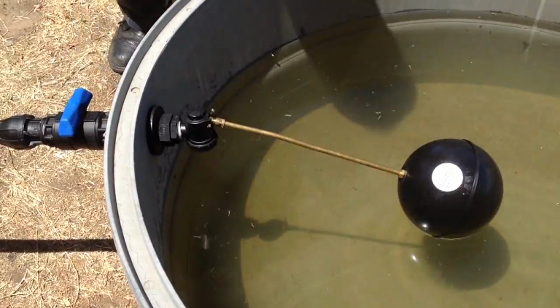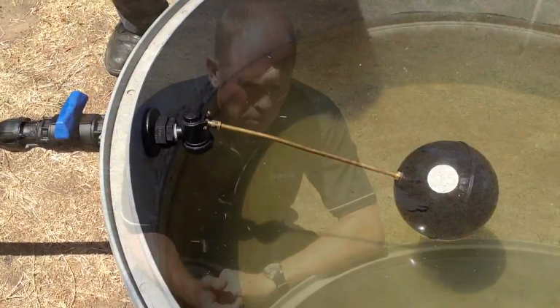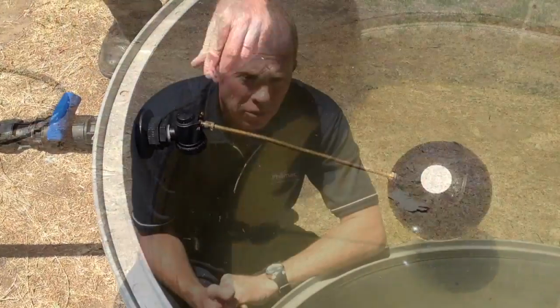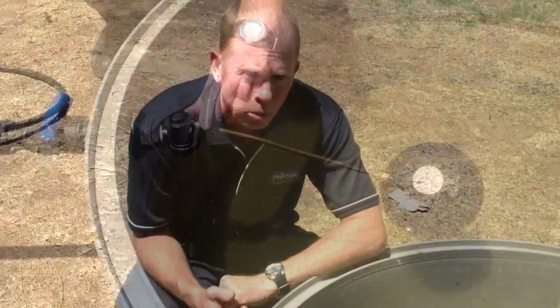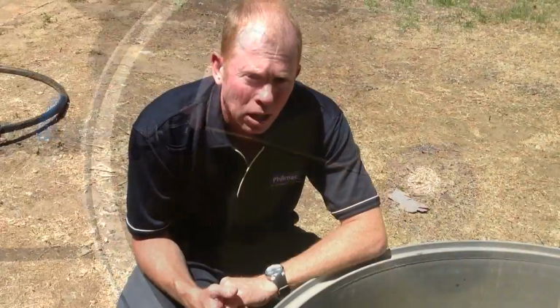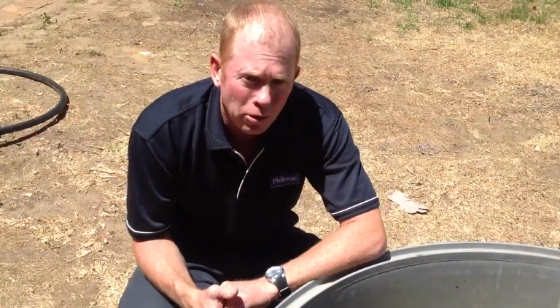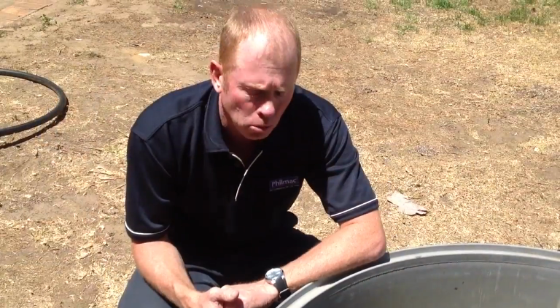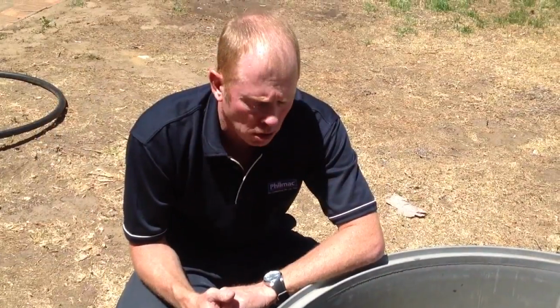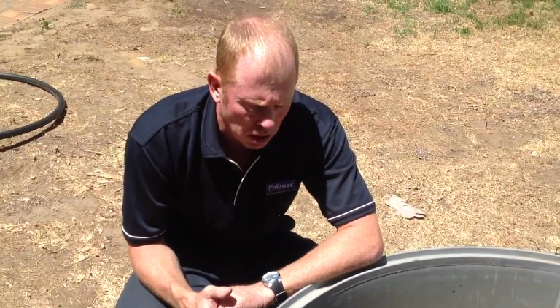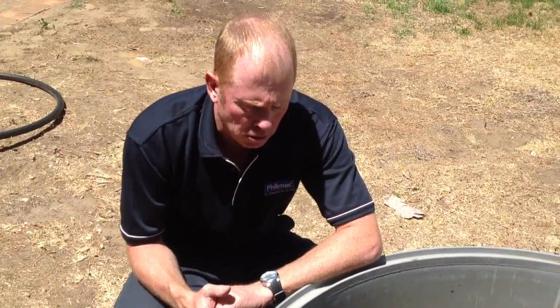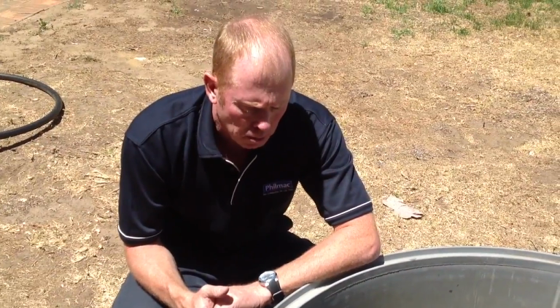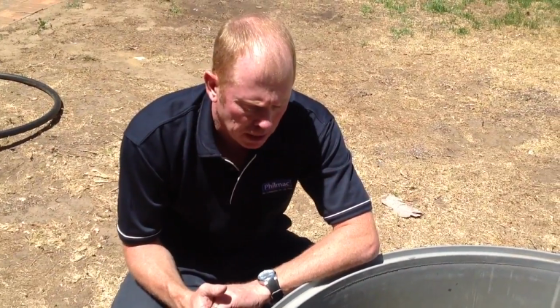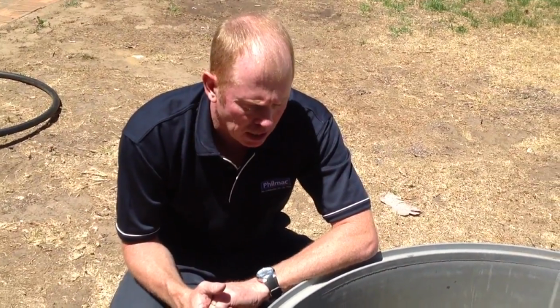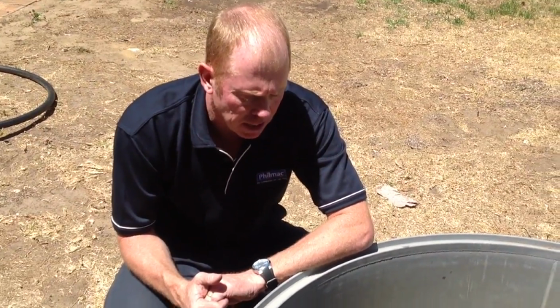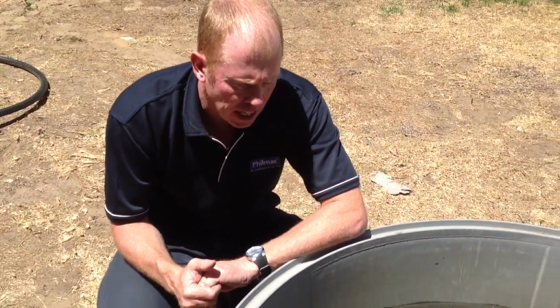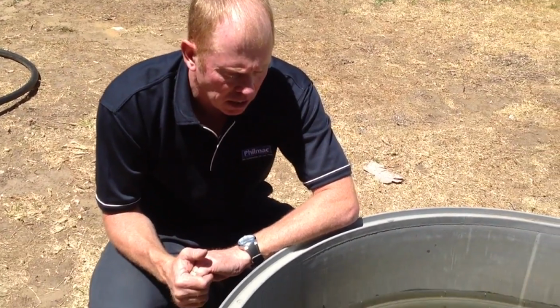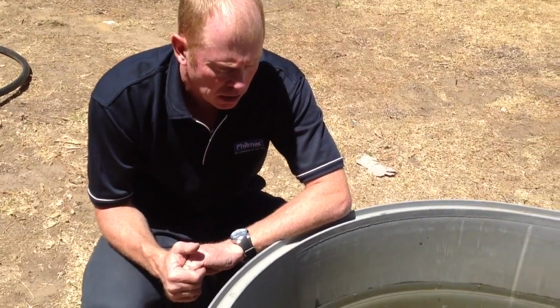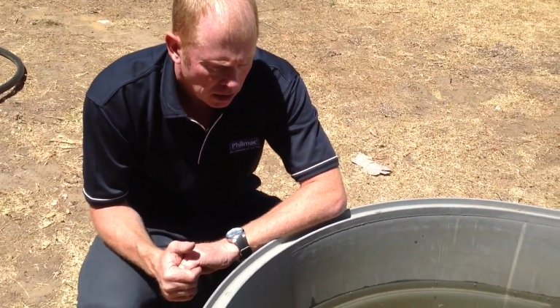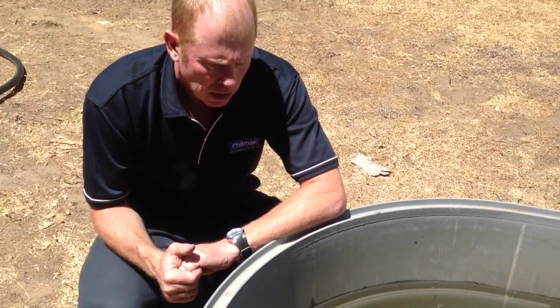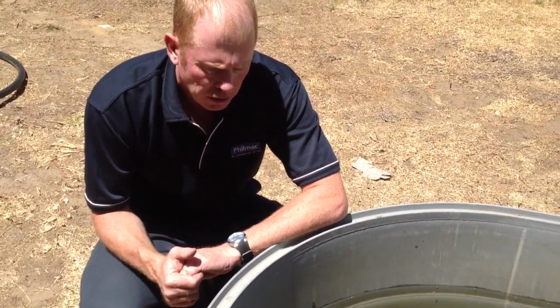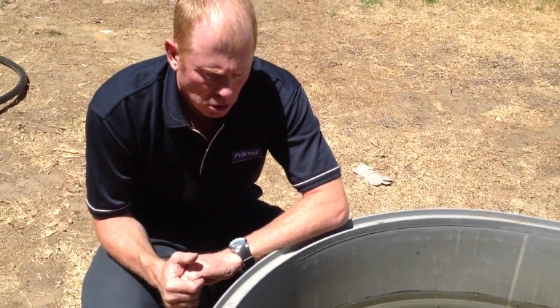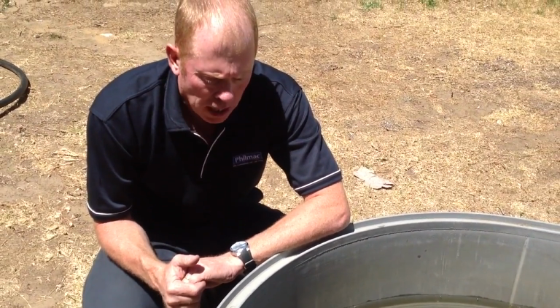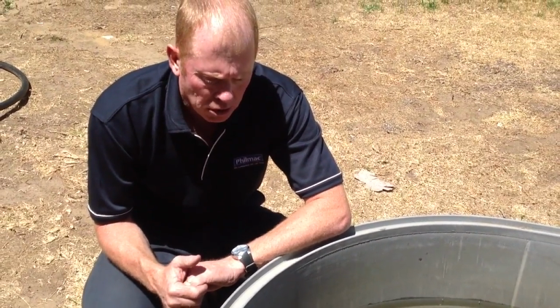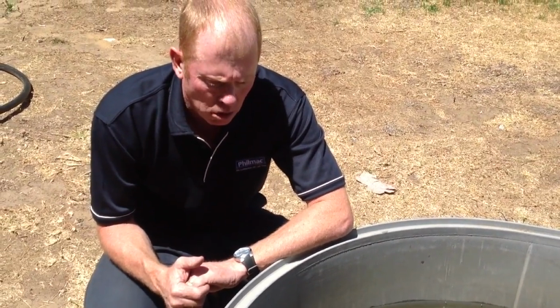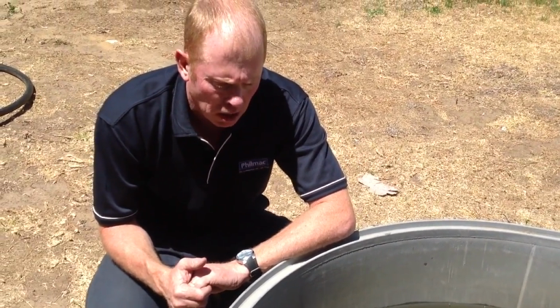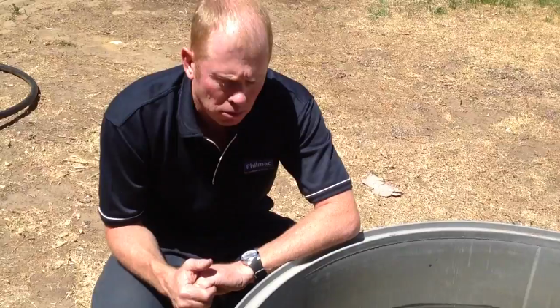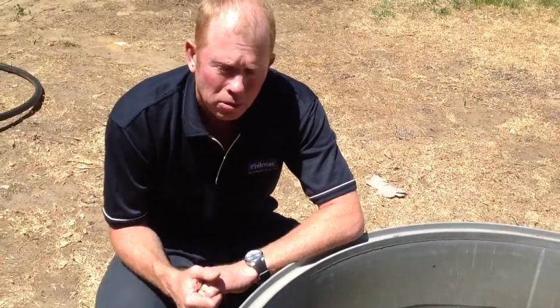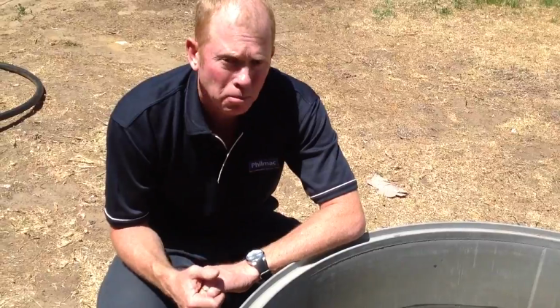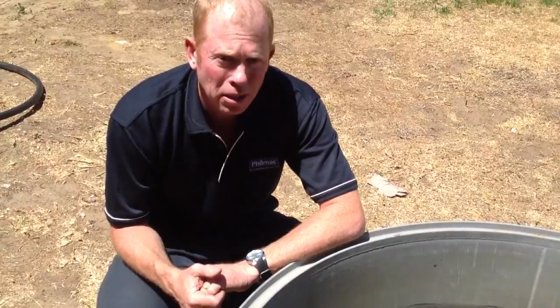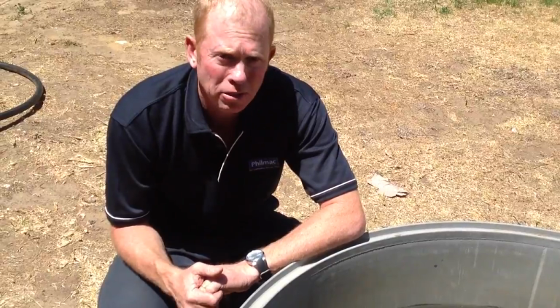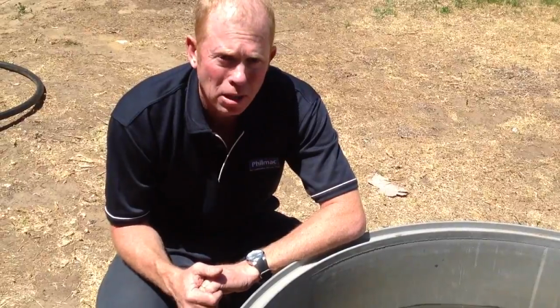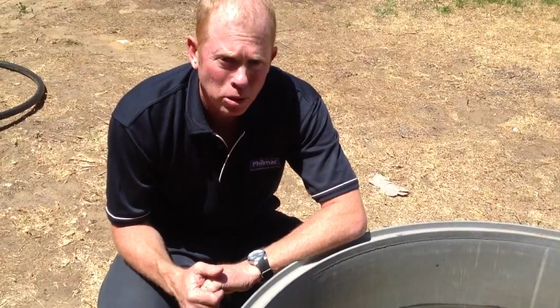Remember, if you want to lower the water level, bend the lever down. If you want to raise the water level, bend the lever upwards.